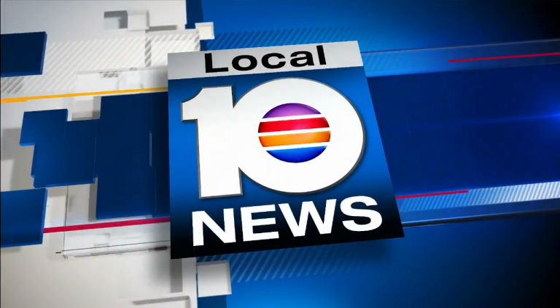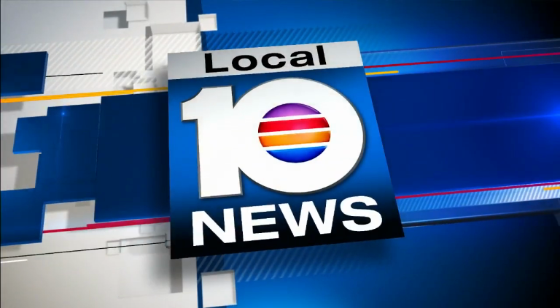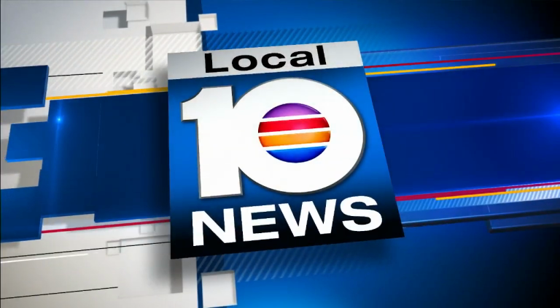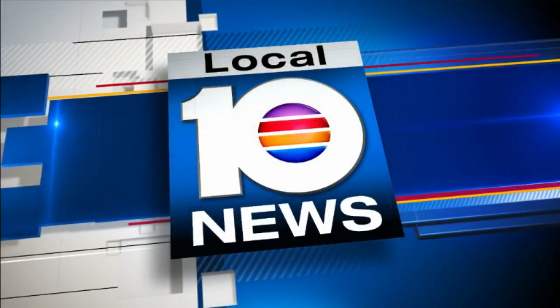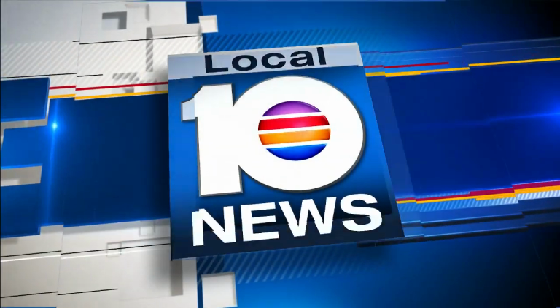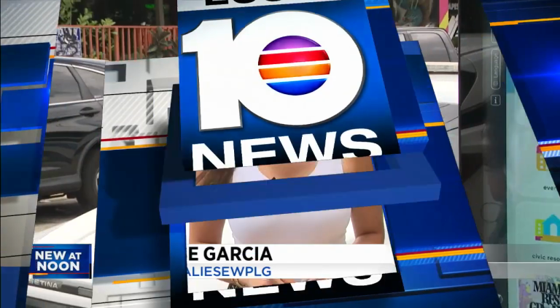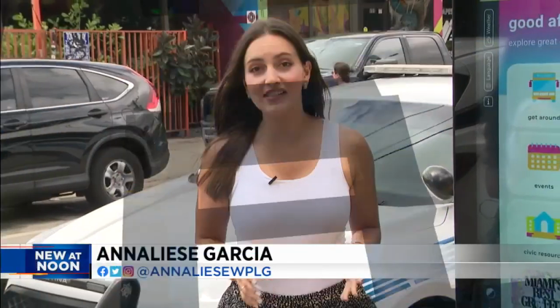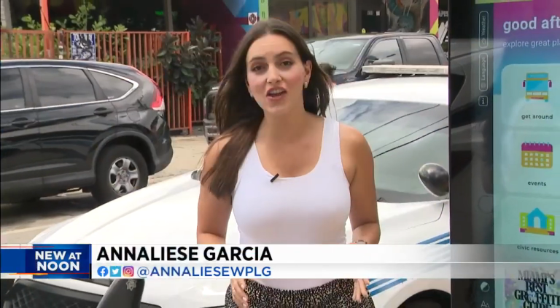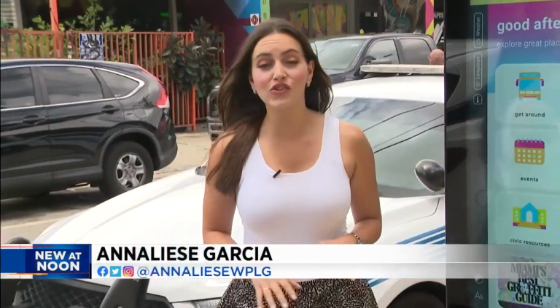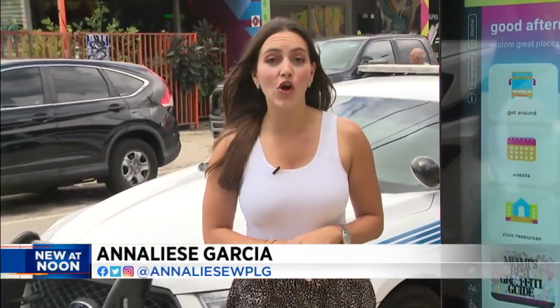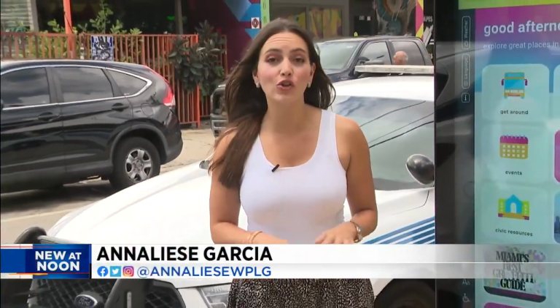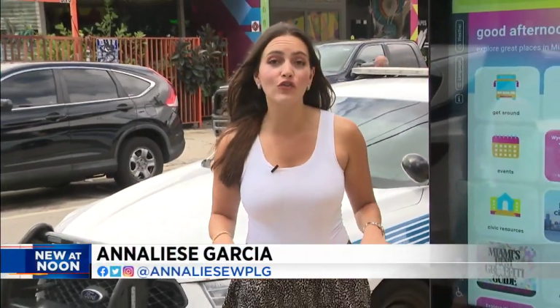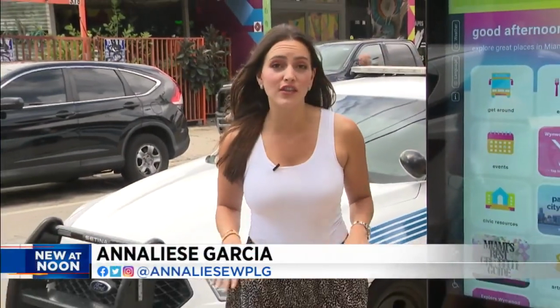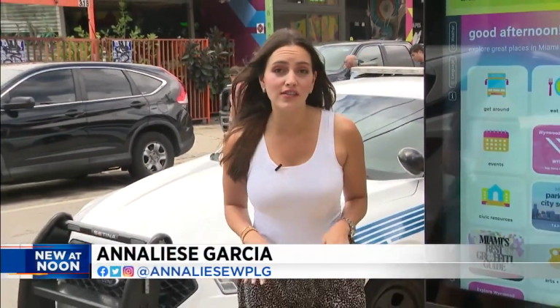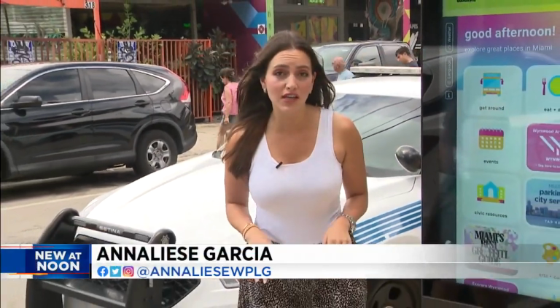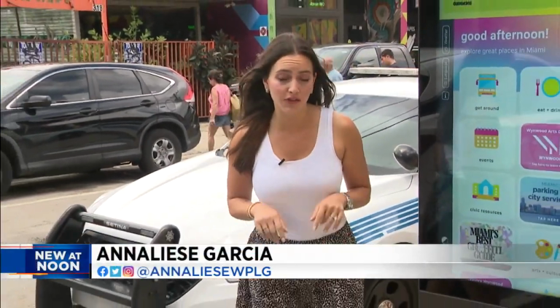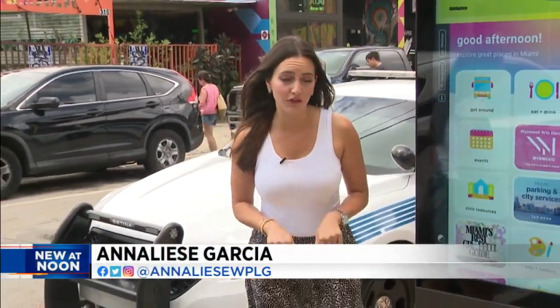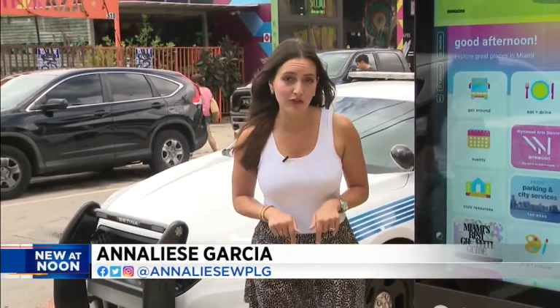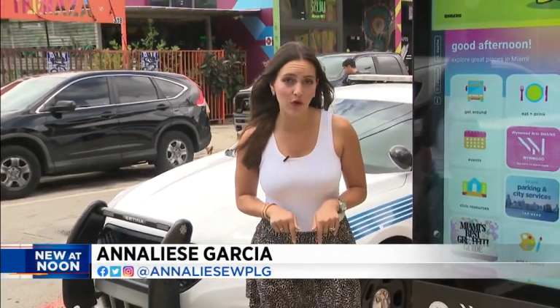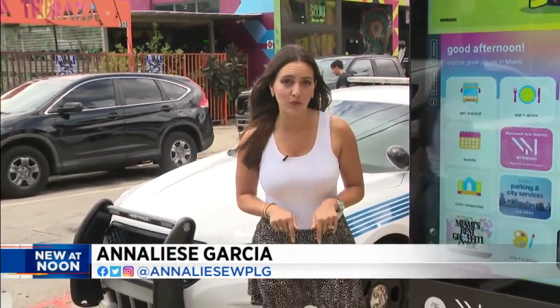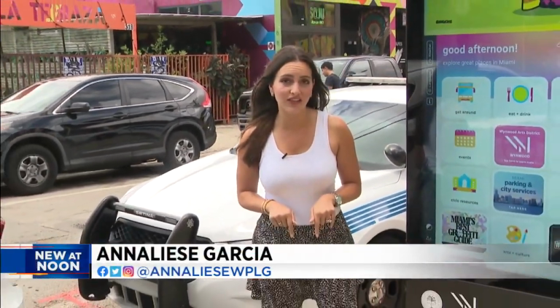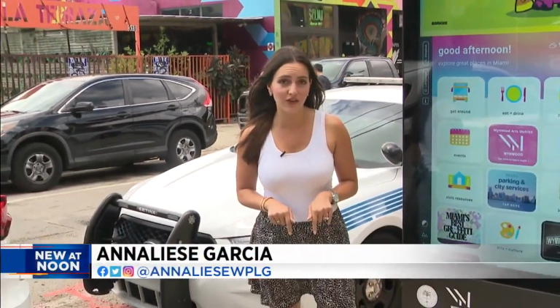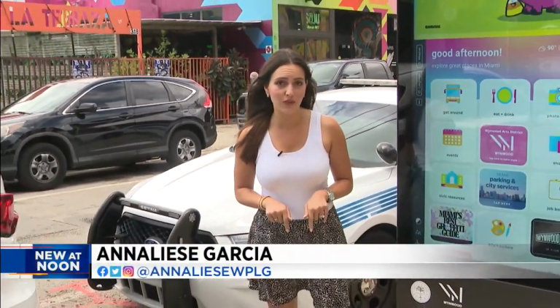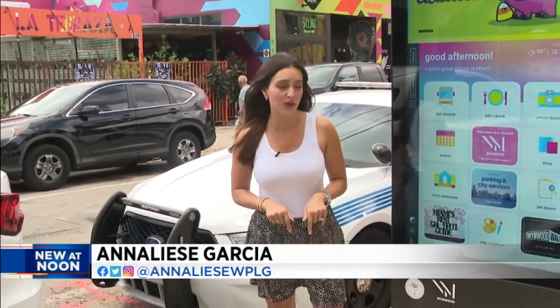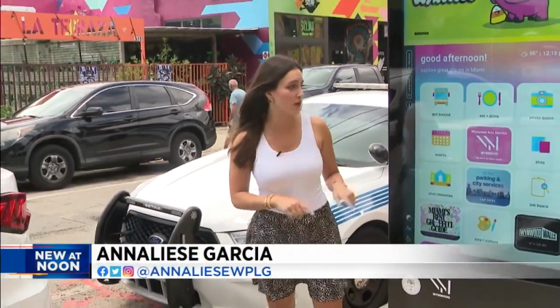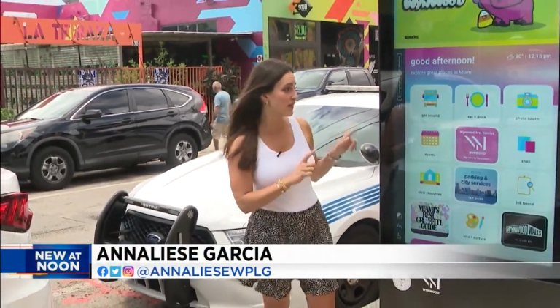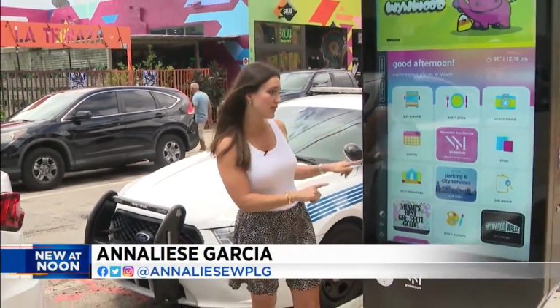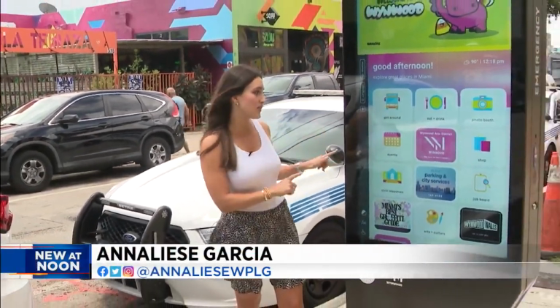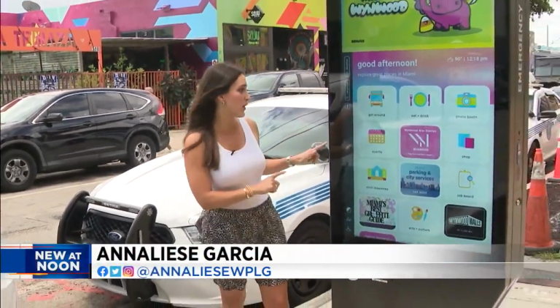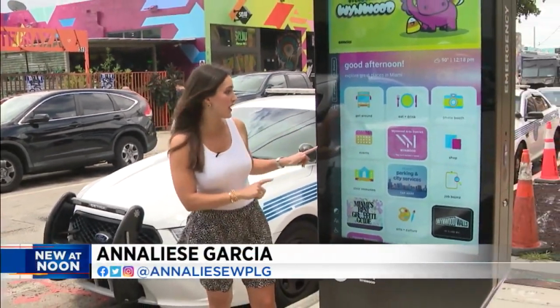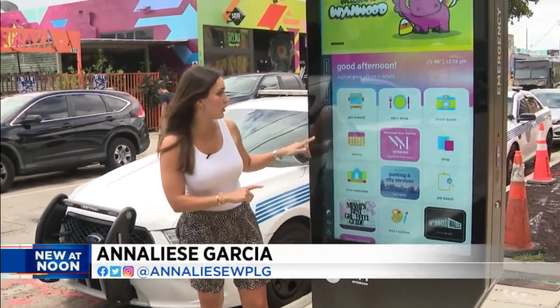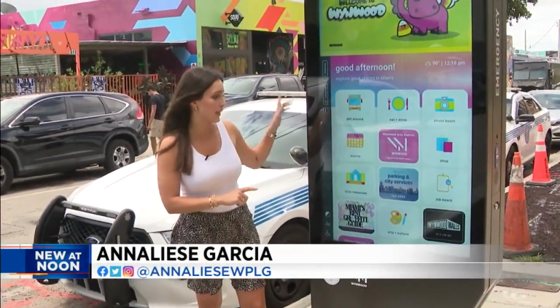The plan is to have these kiosks all over the city, but the first four will be here in Wynwood. This is what they look like.